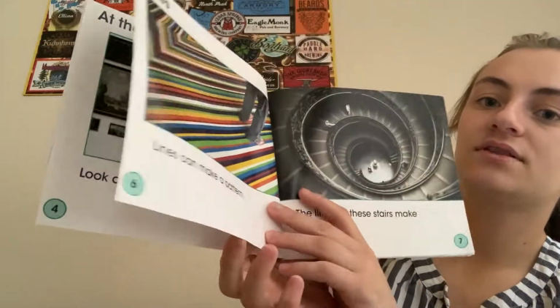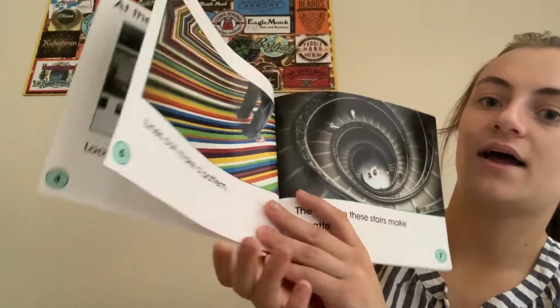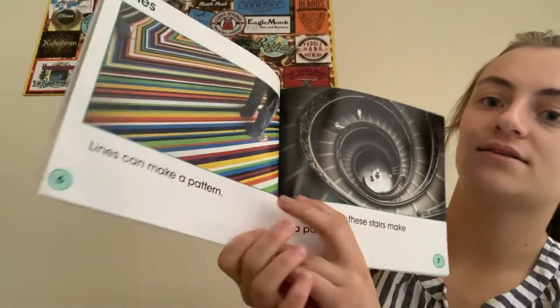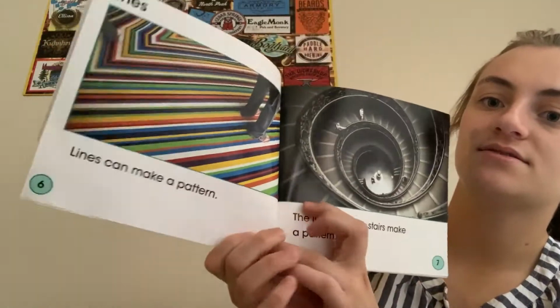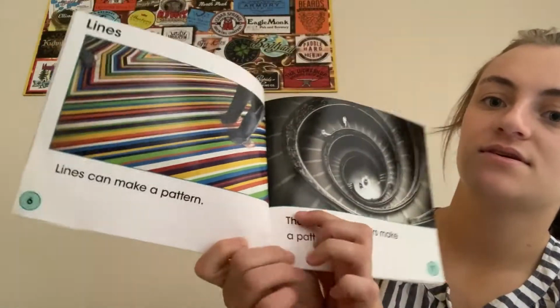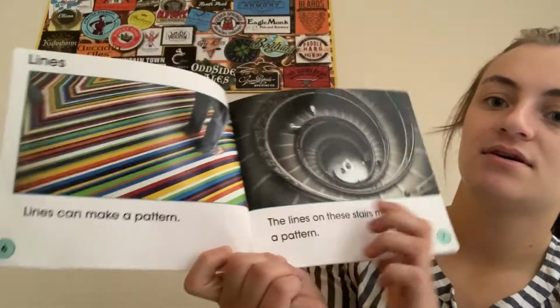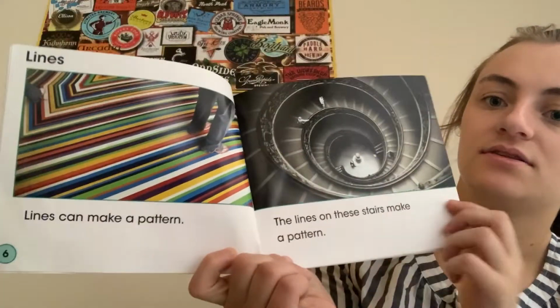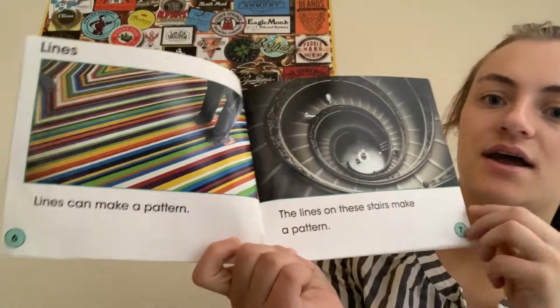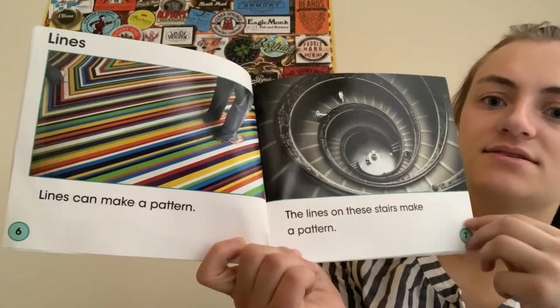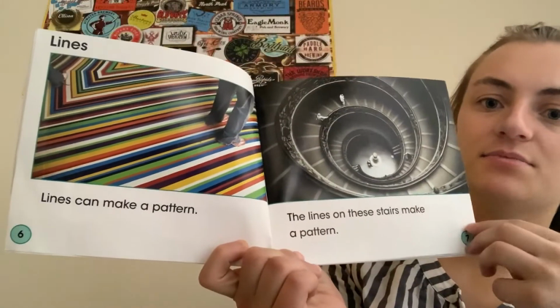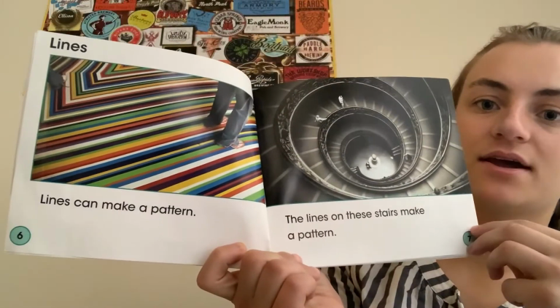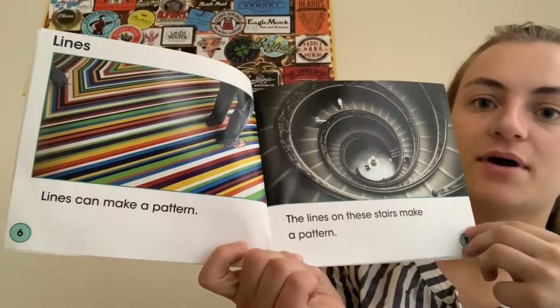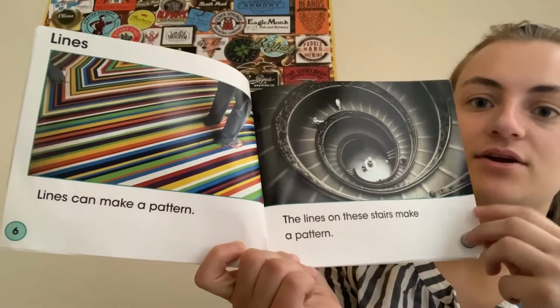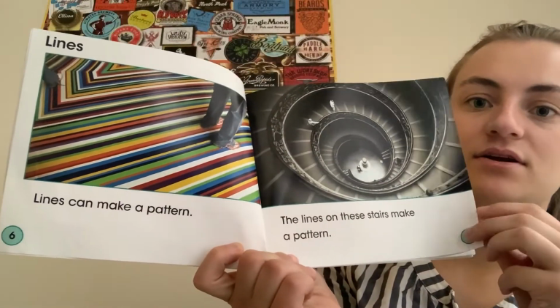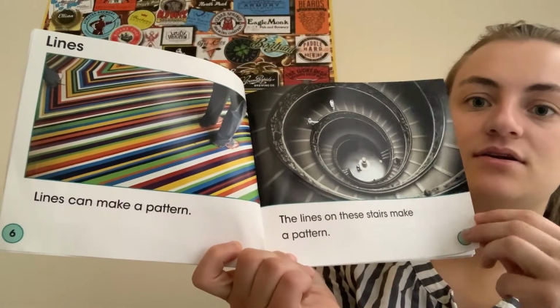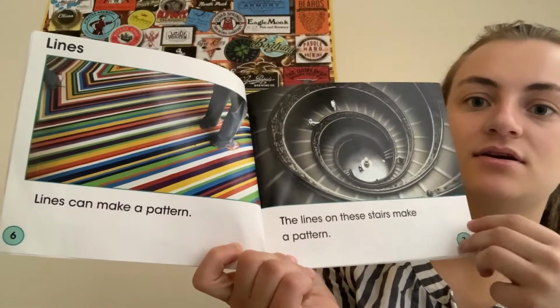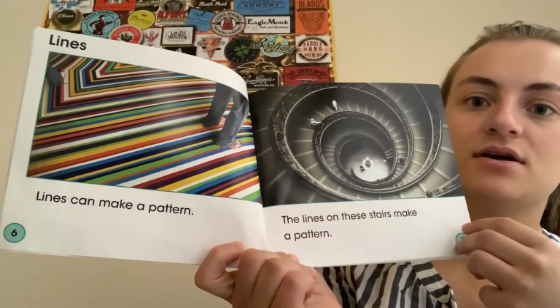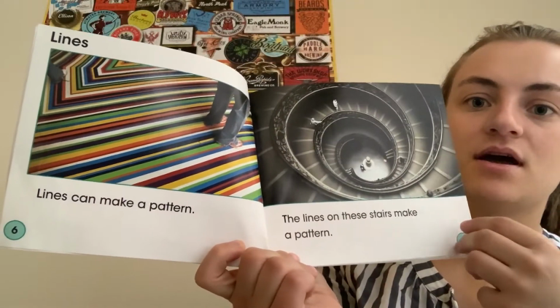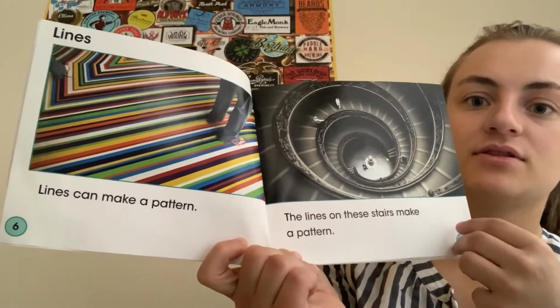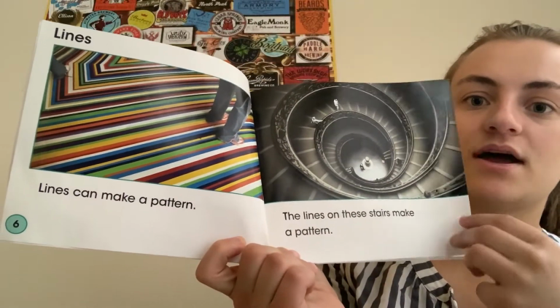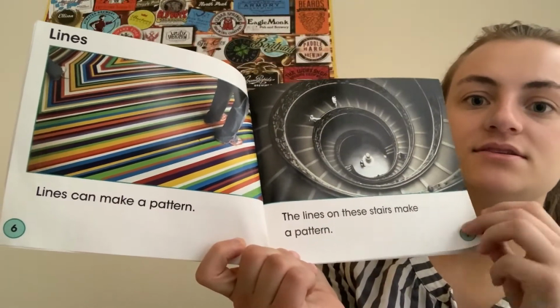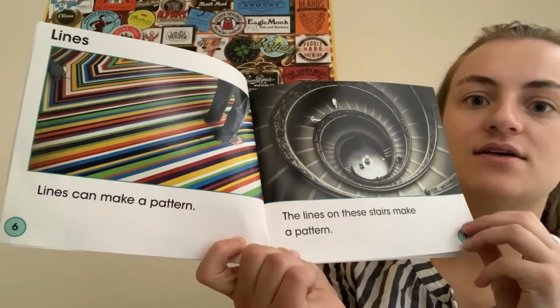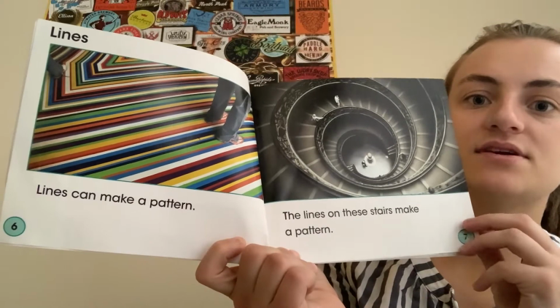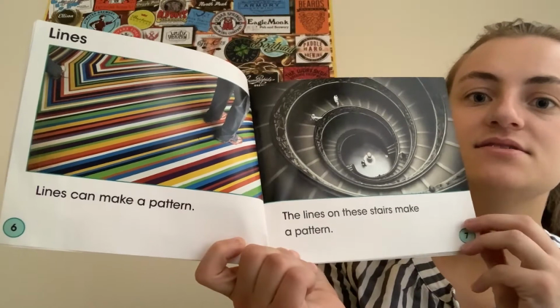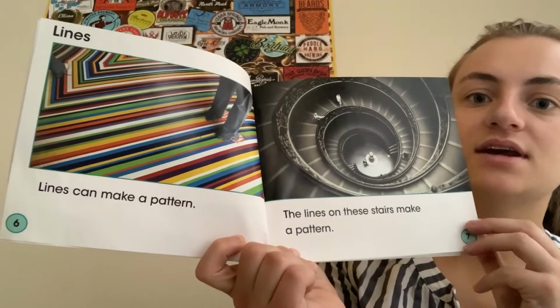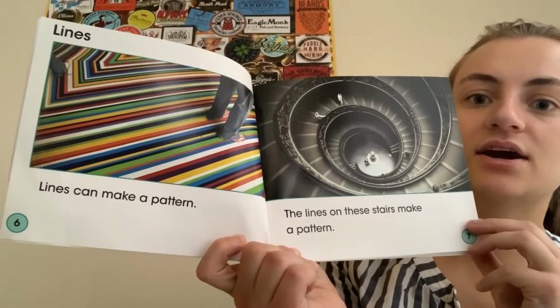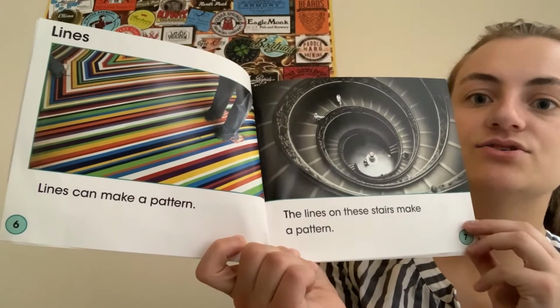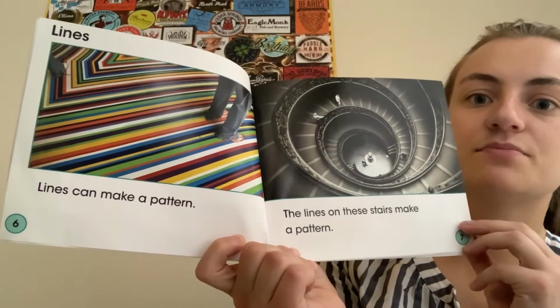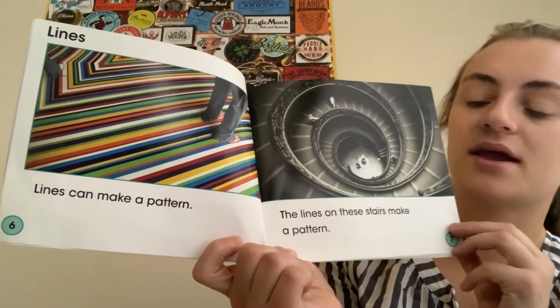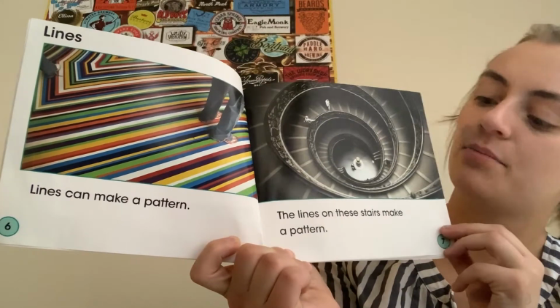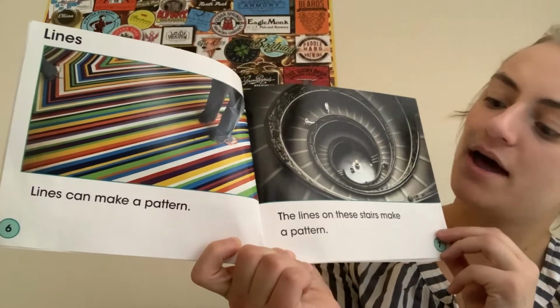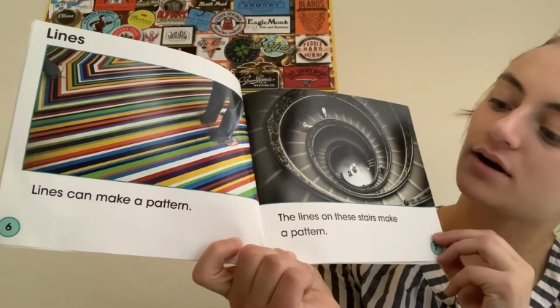Lines. Lines can make a pattern. The lines on these stairs make a pattern.